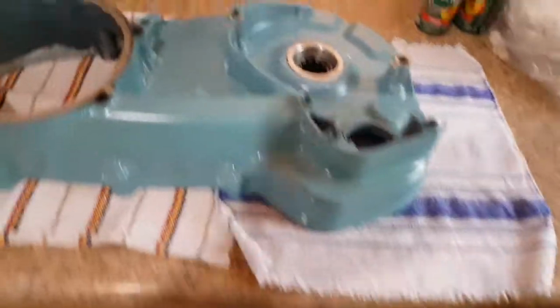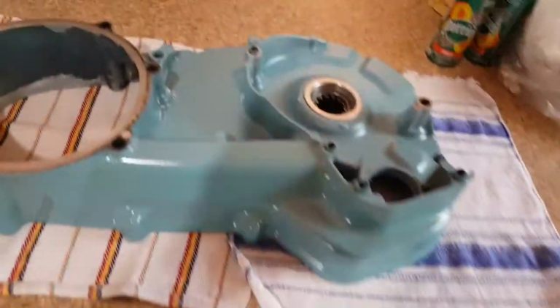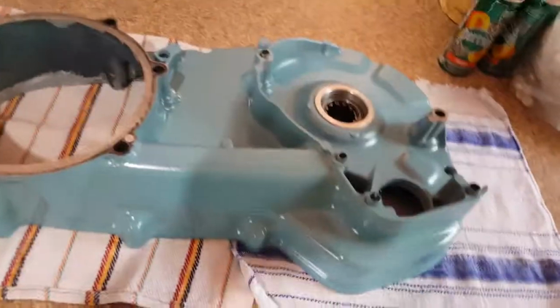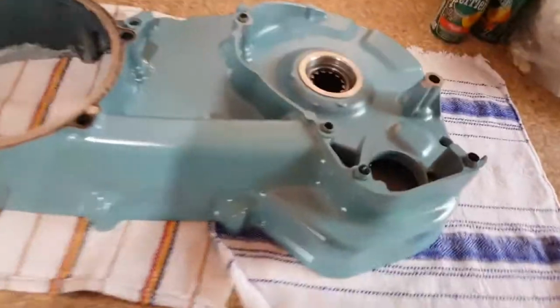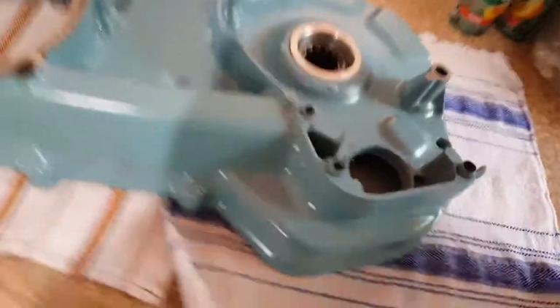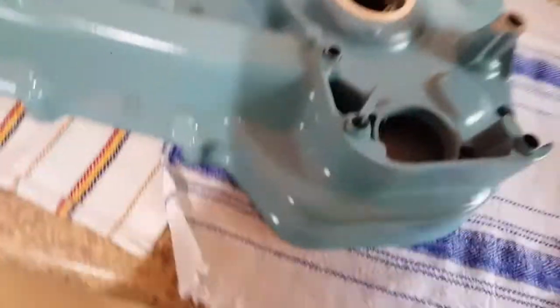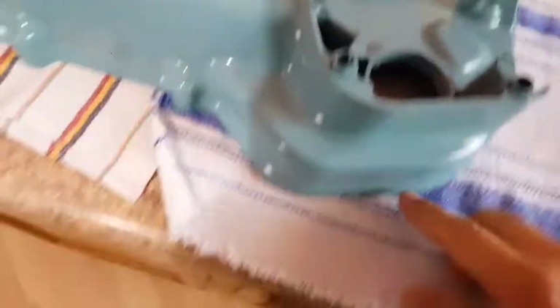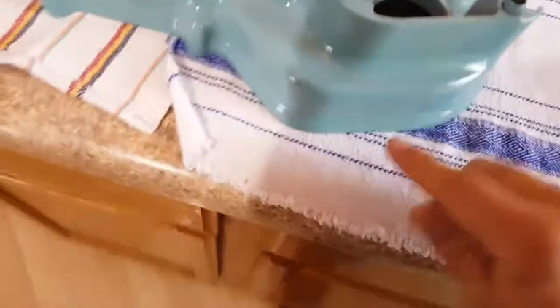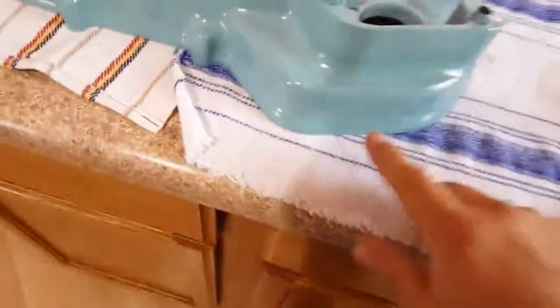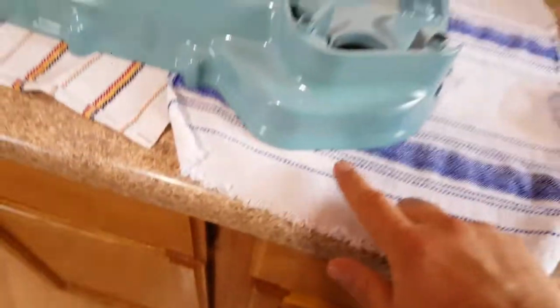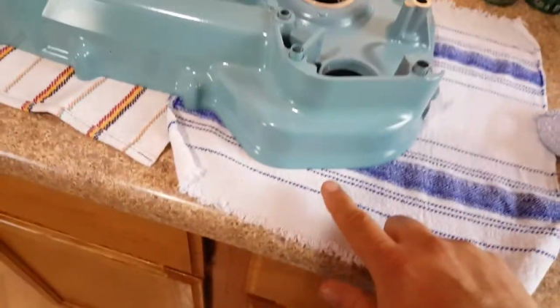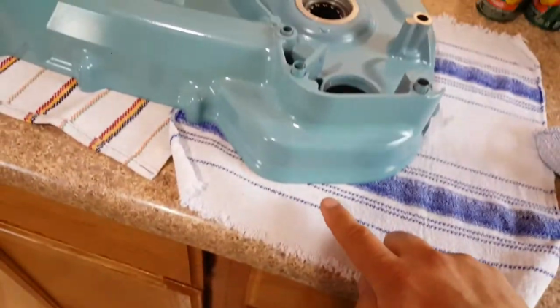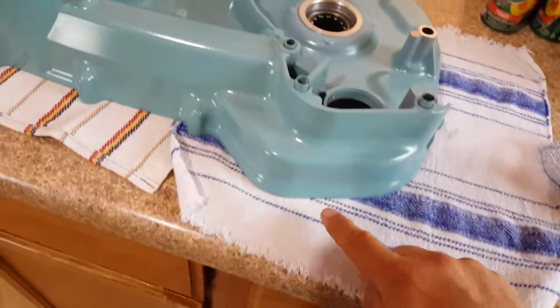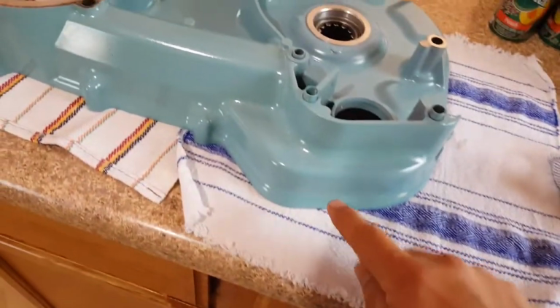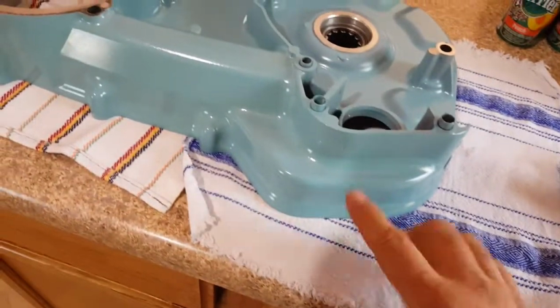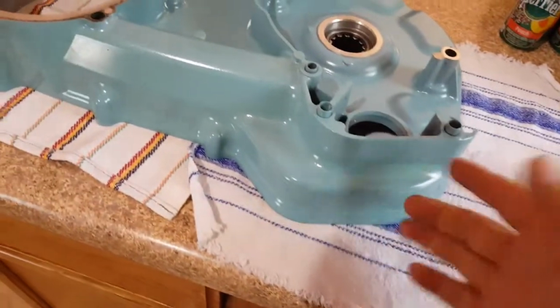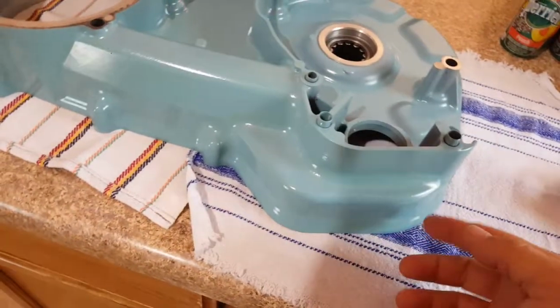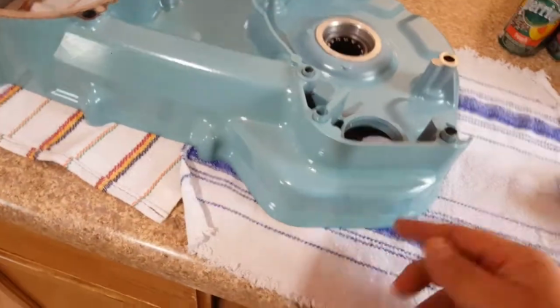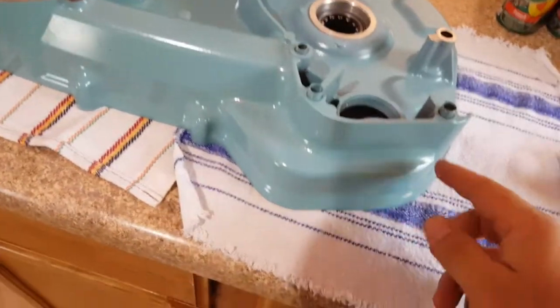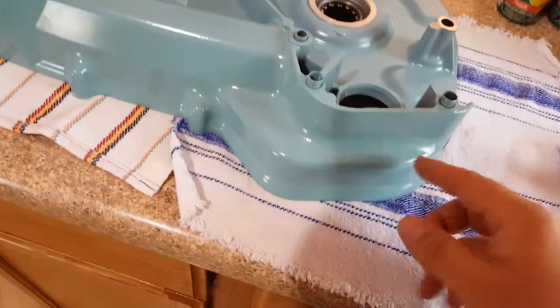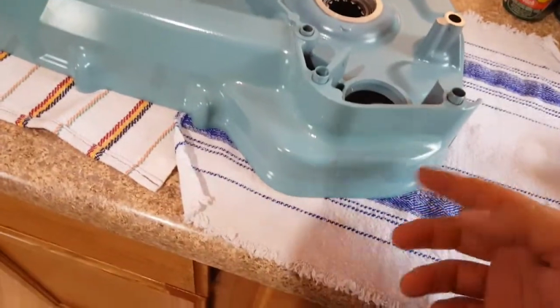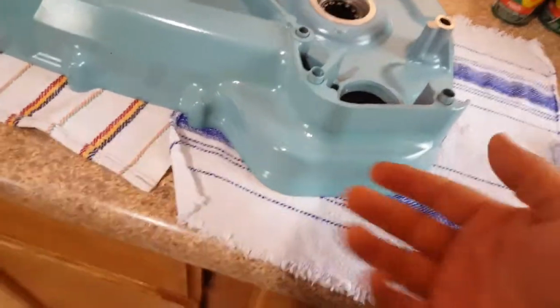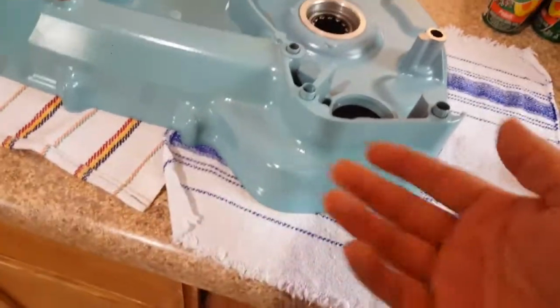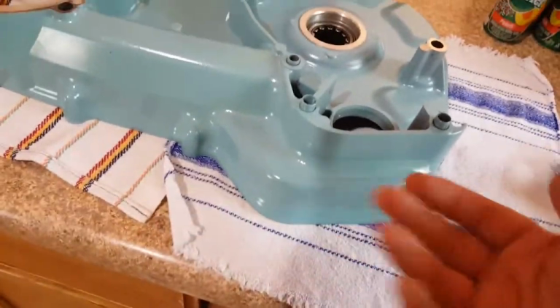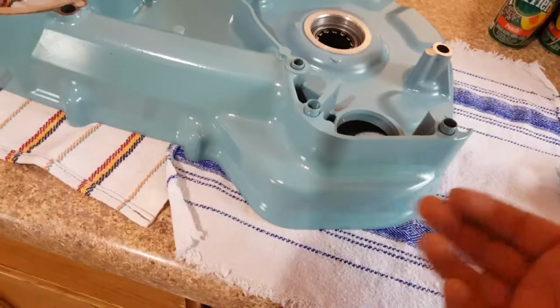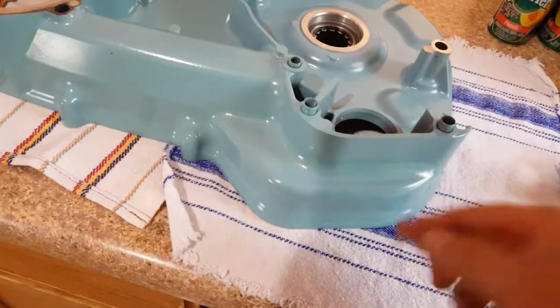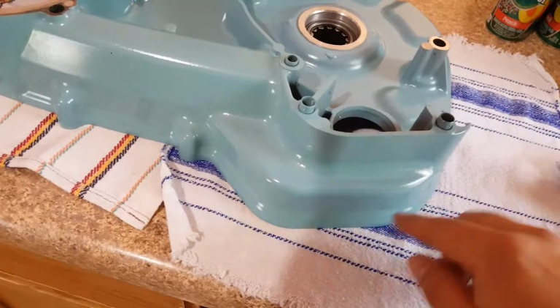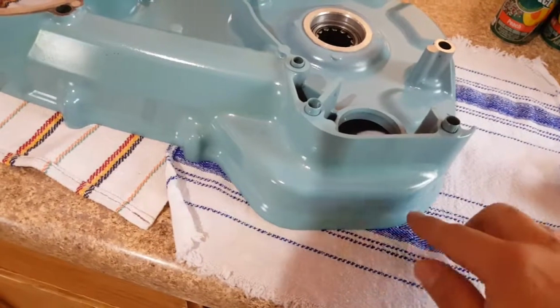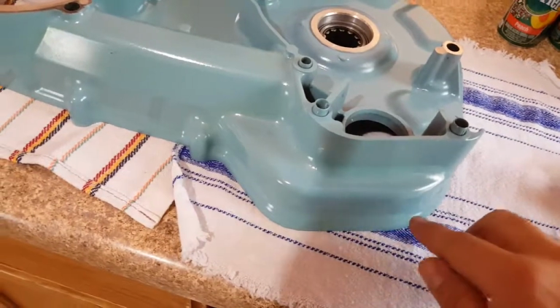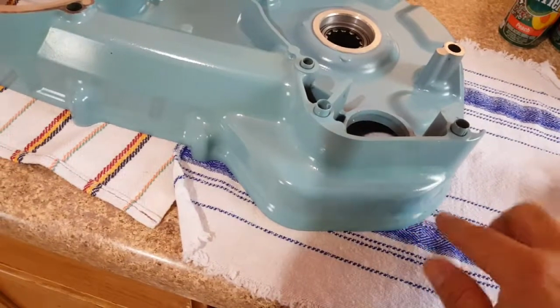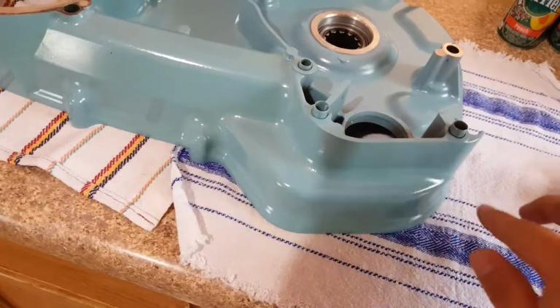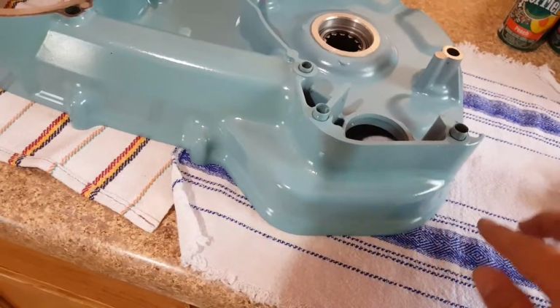I'll be able to see because of the contrast color — obviously in the glass, I'll be able to see any leaks.